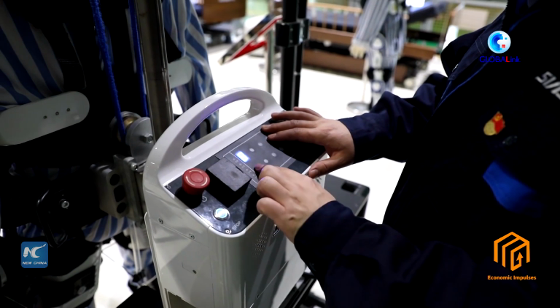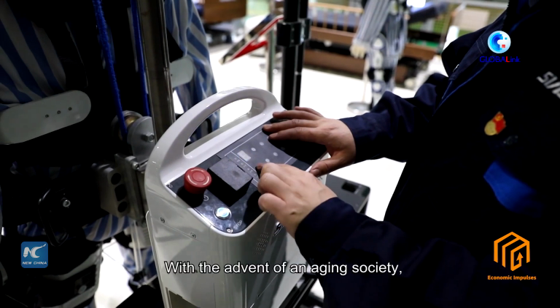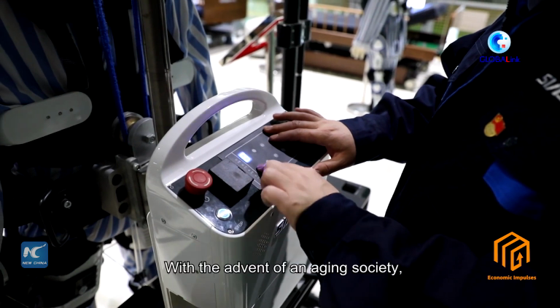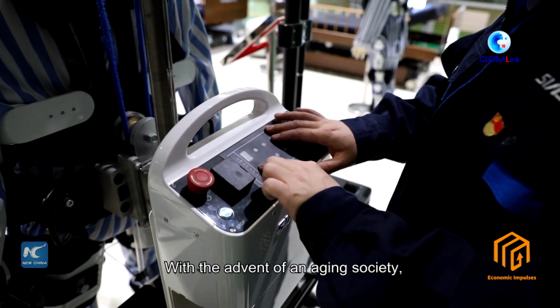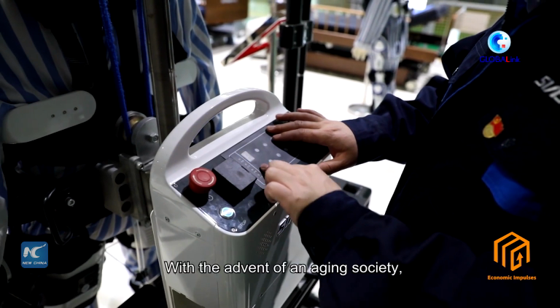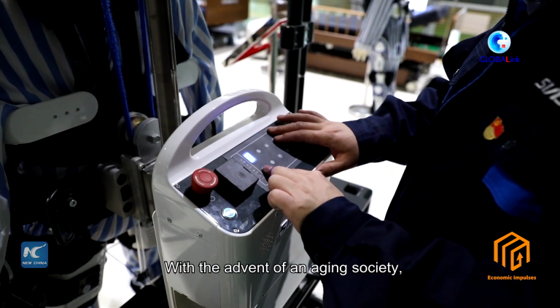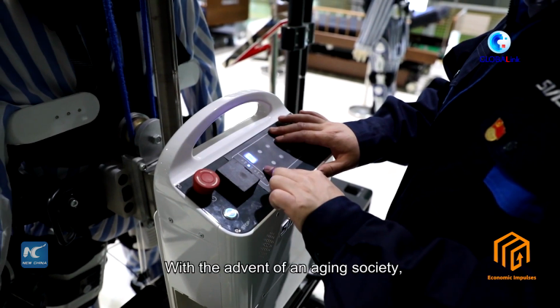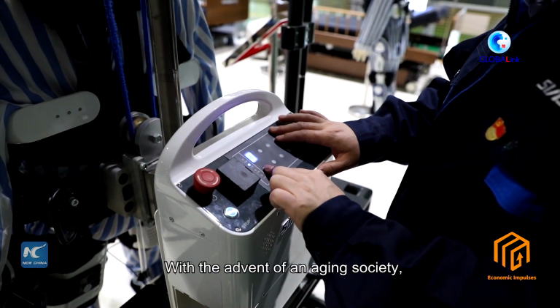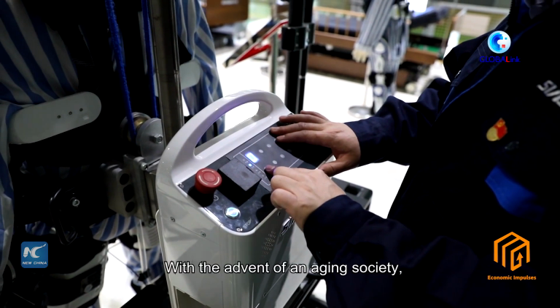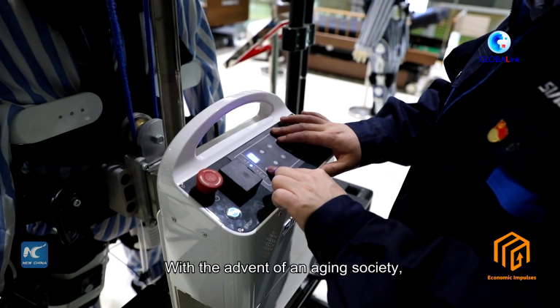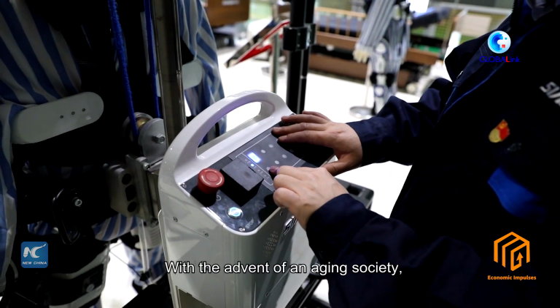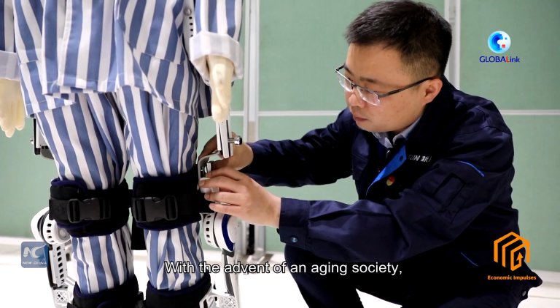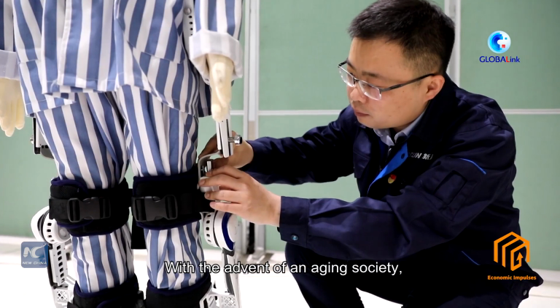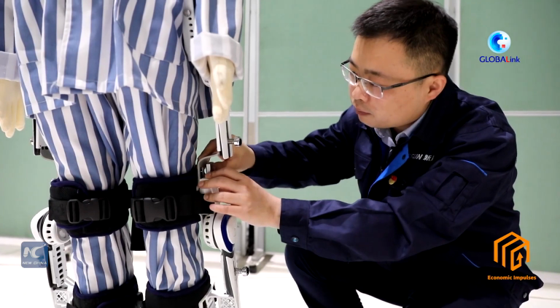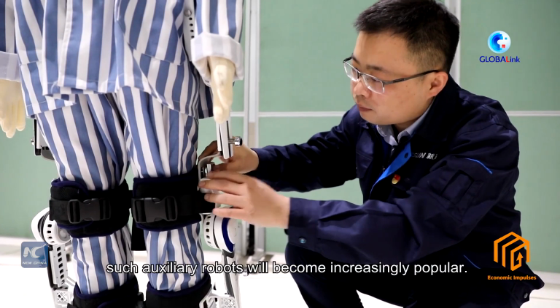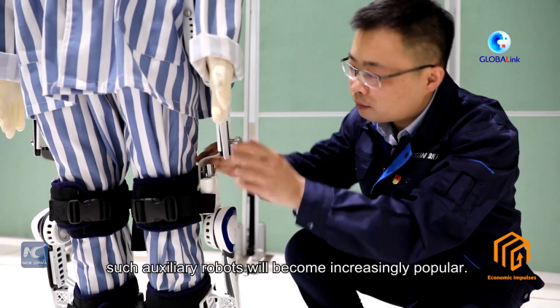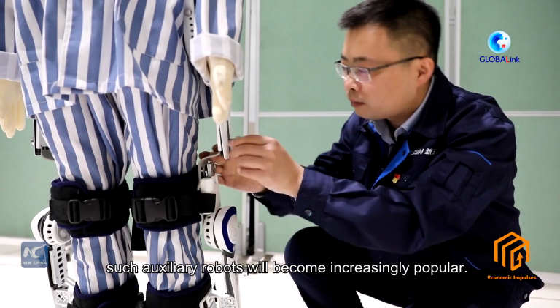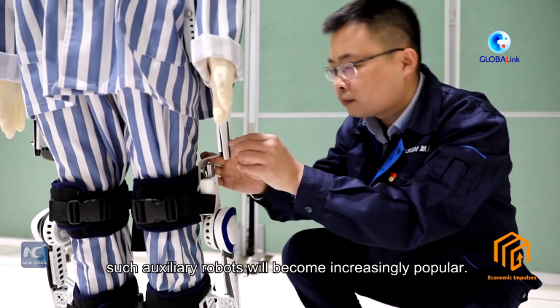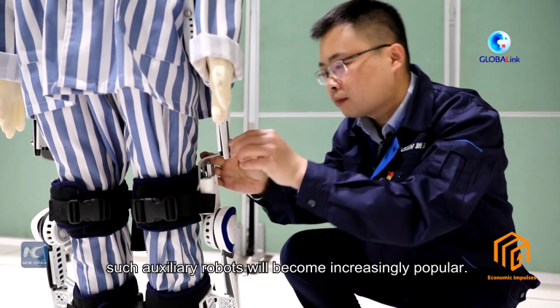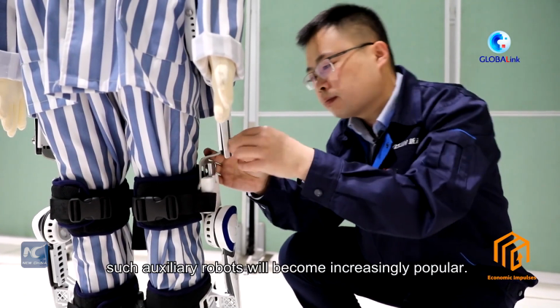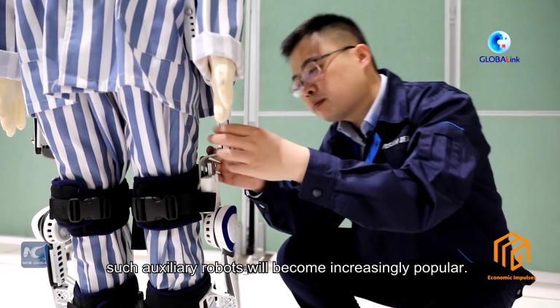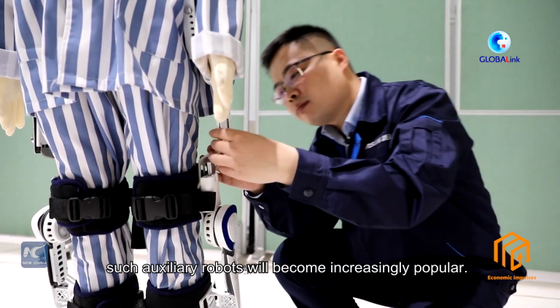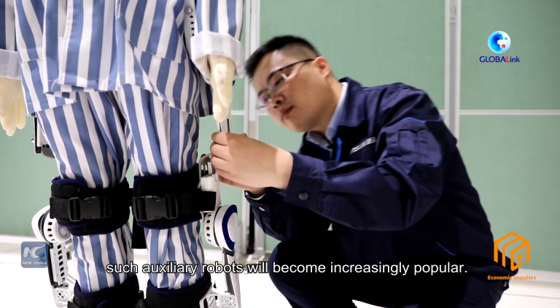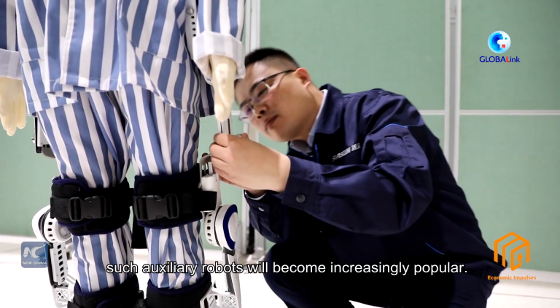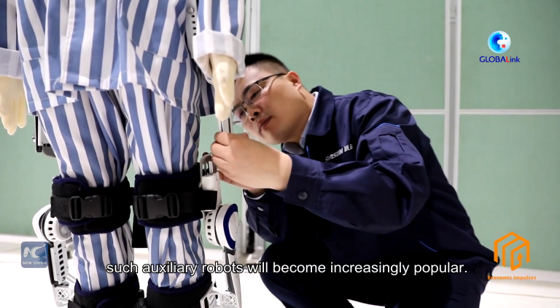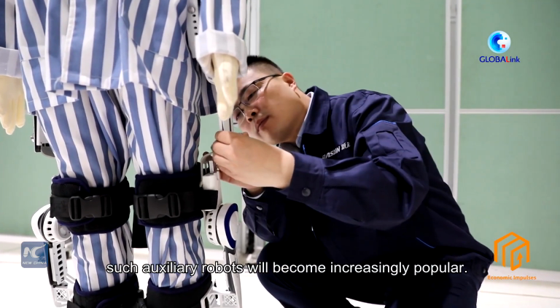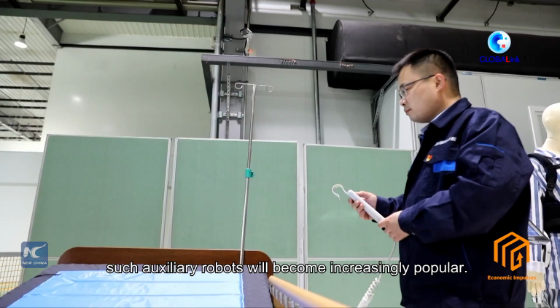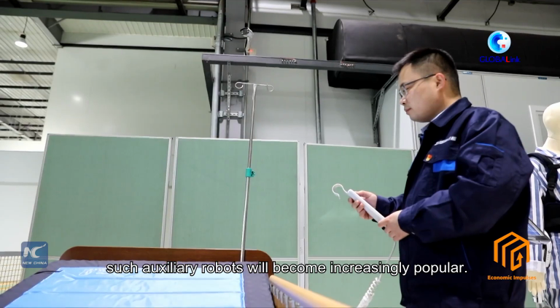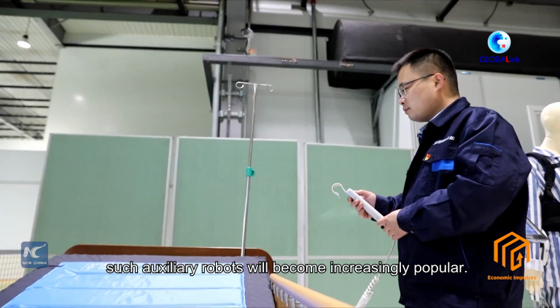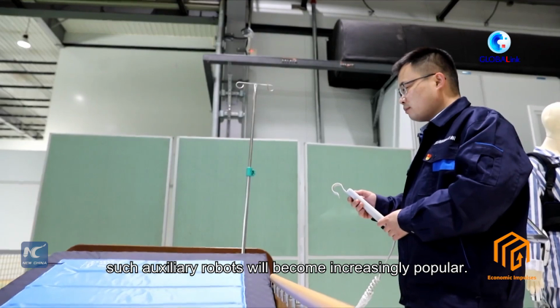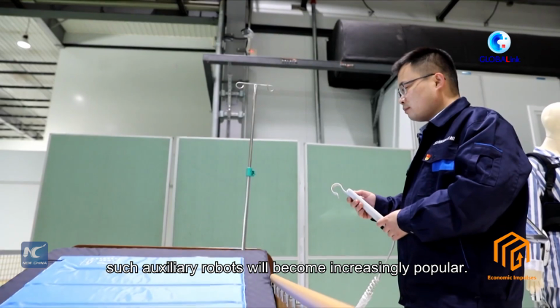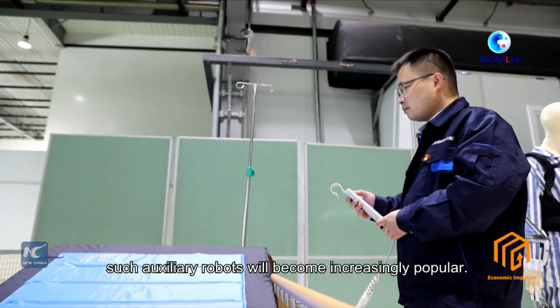With the advent of an aging society, such auxiliary robots will become increasingly popular.